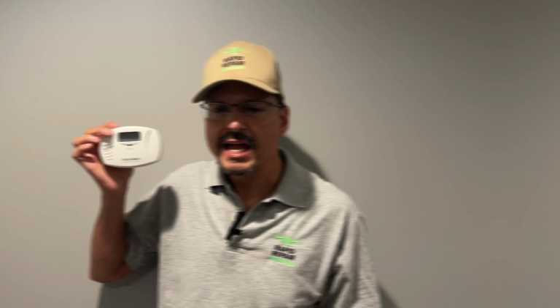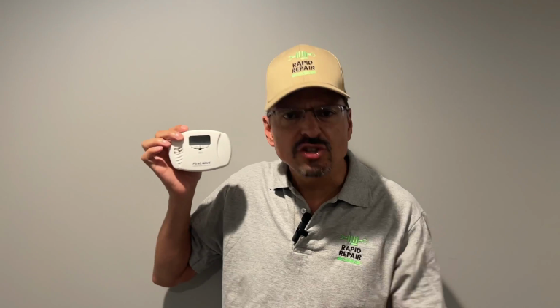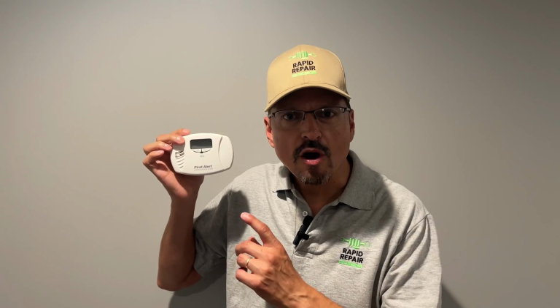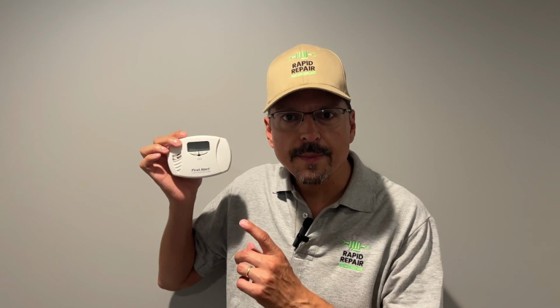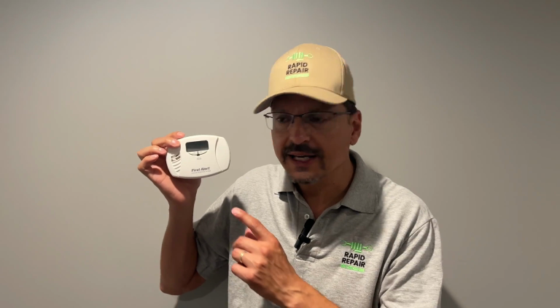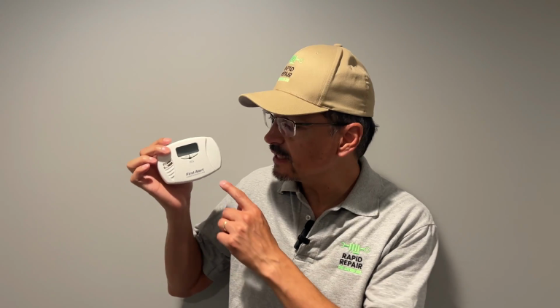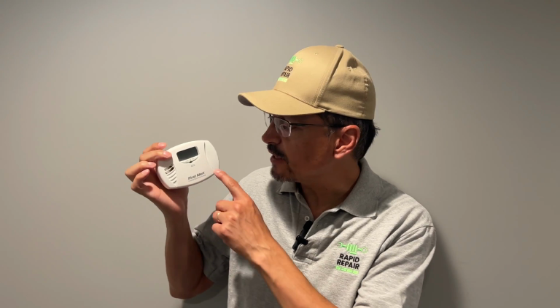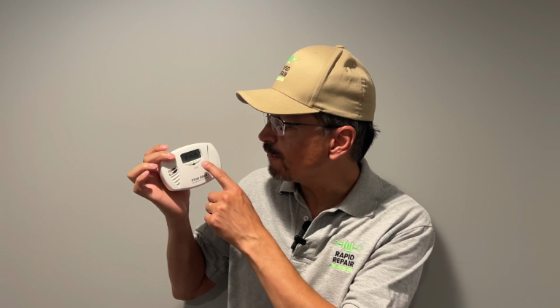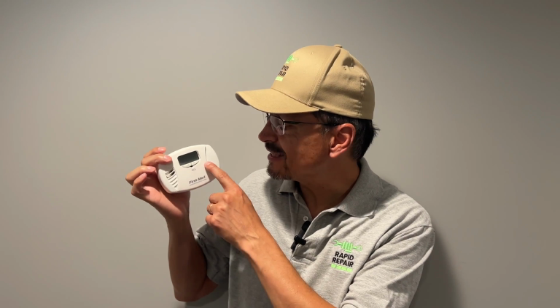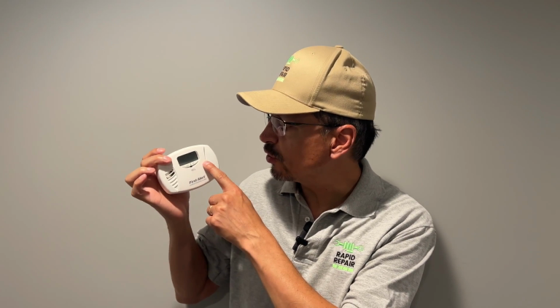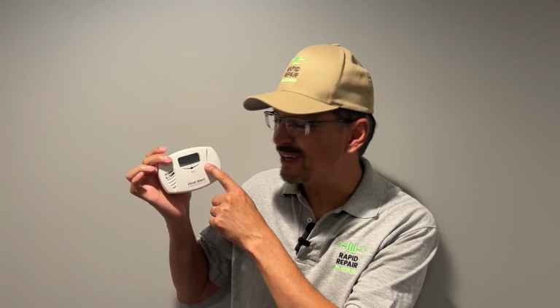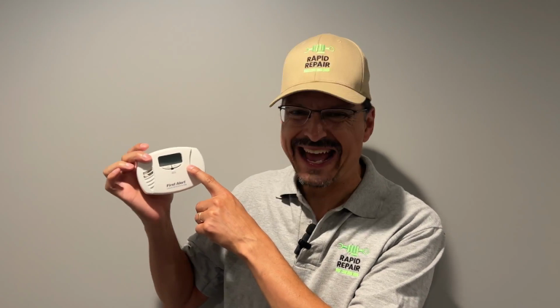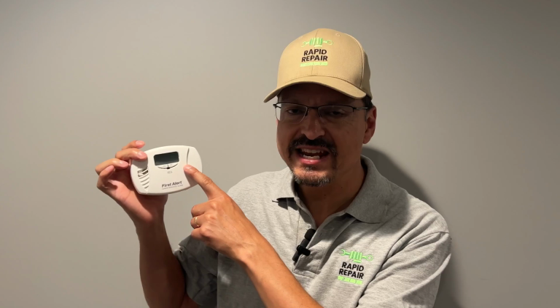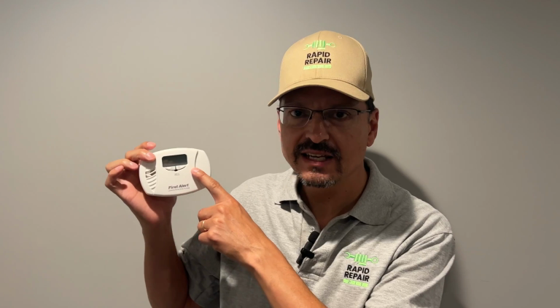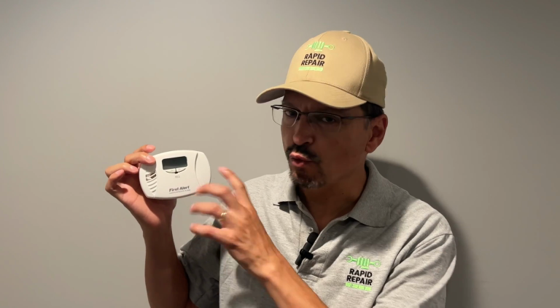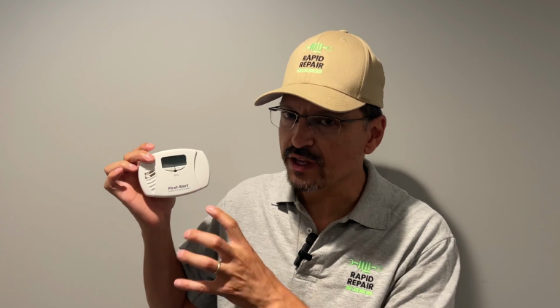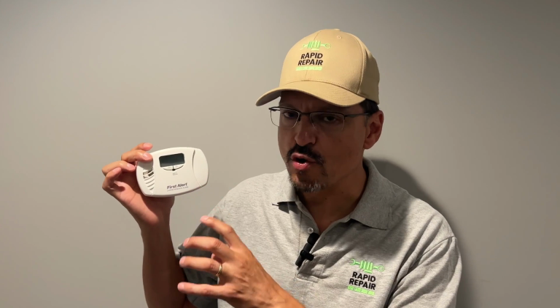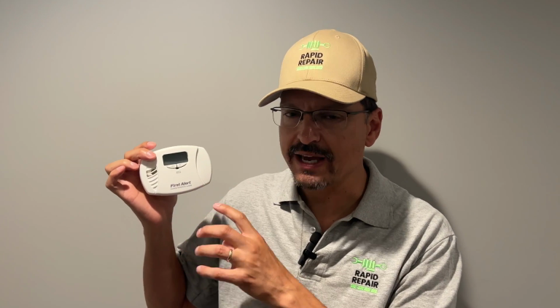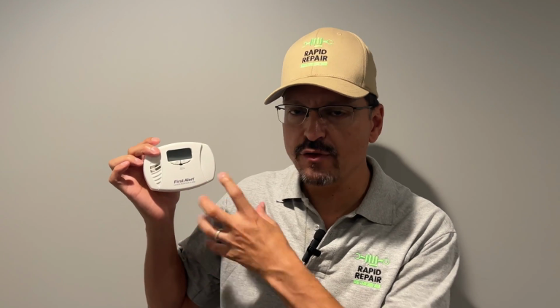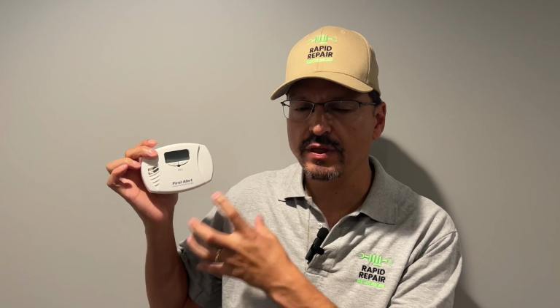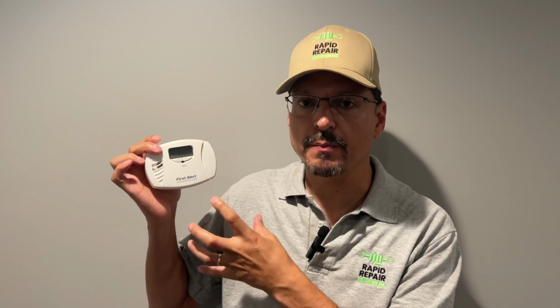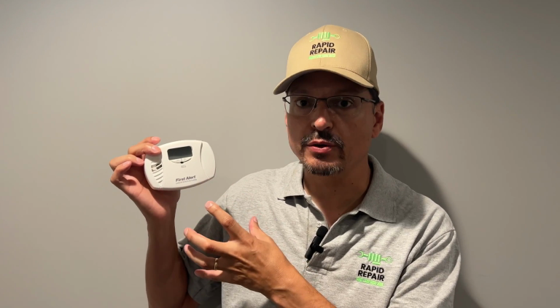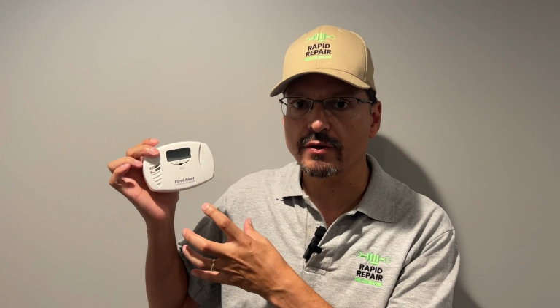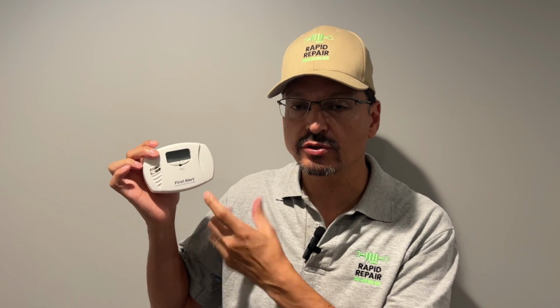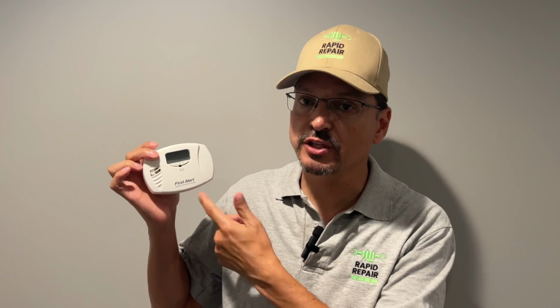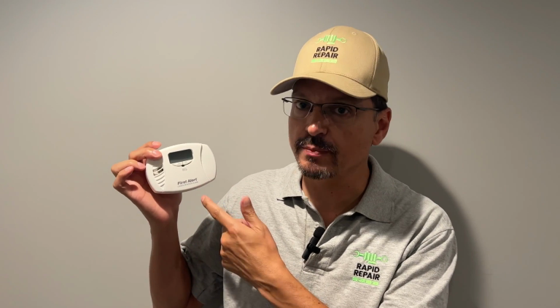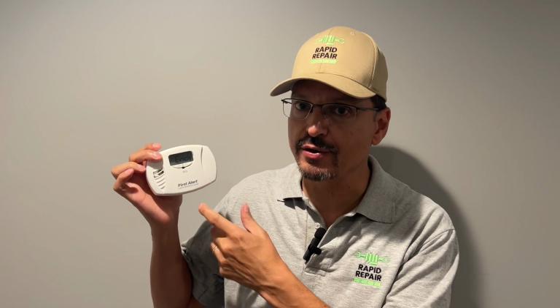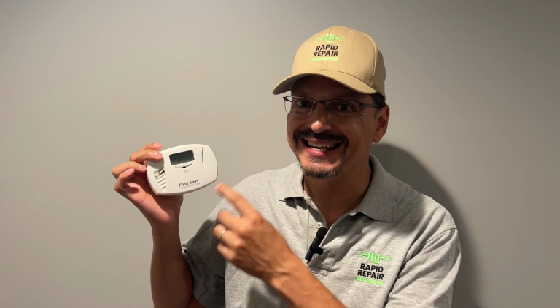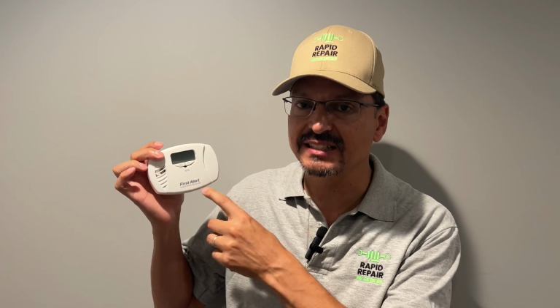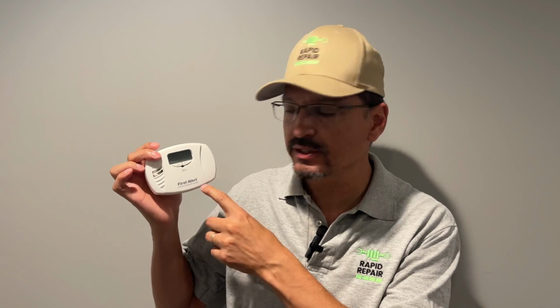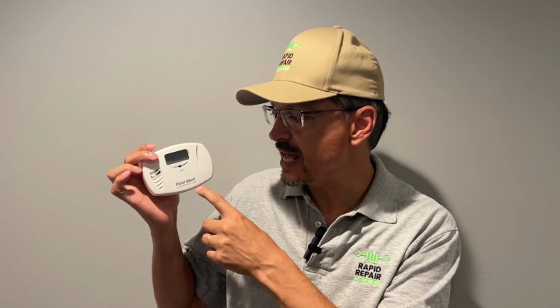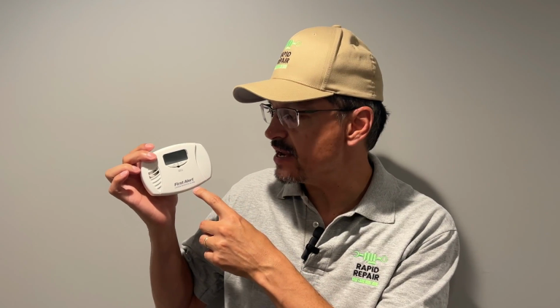Is your carbon monoxide detector flashing the word 'end'? Really annoying. At first we thought the batteries were out so we changed the batteries — it still said 'end'.